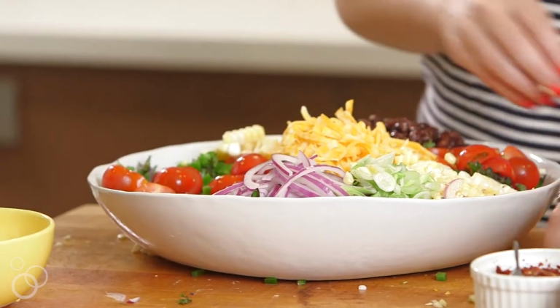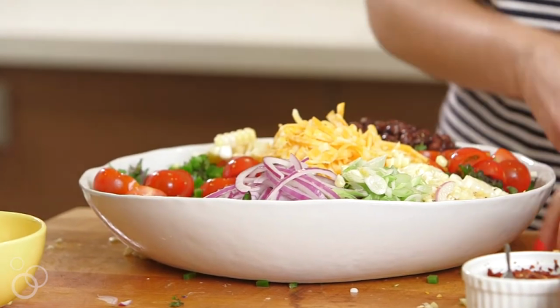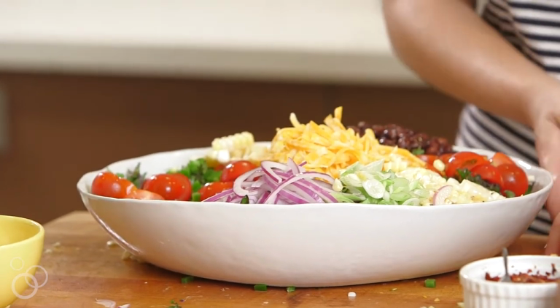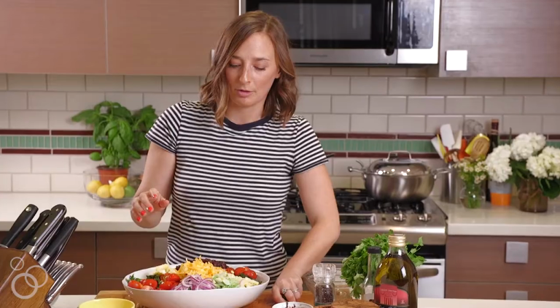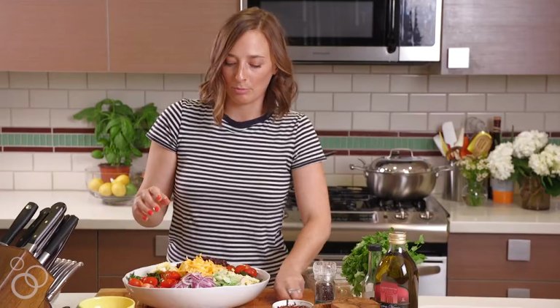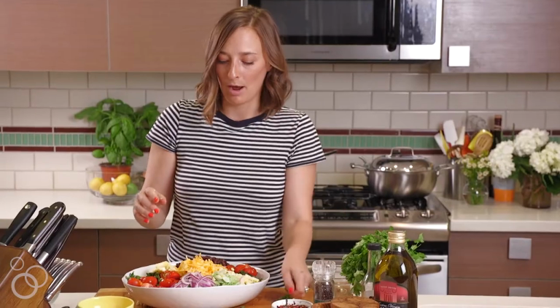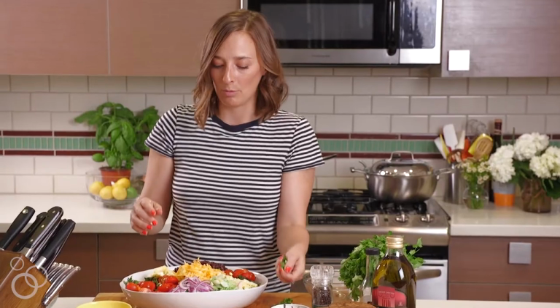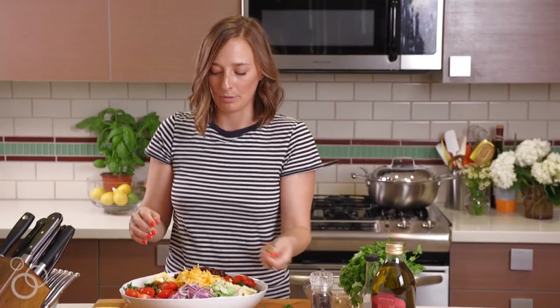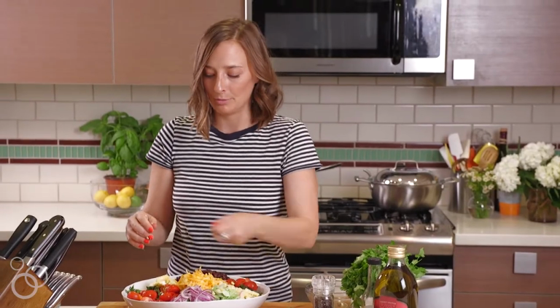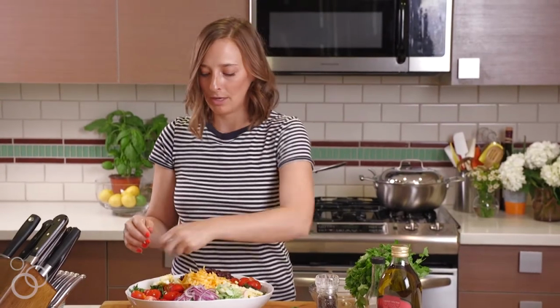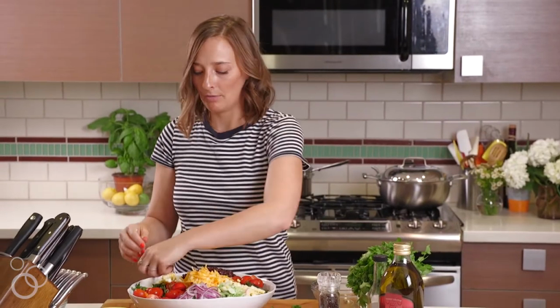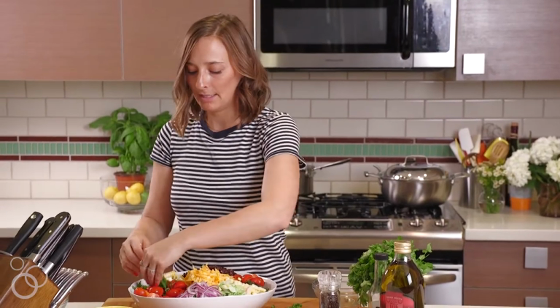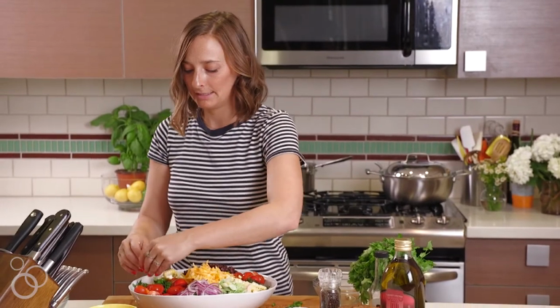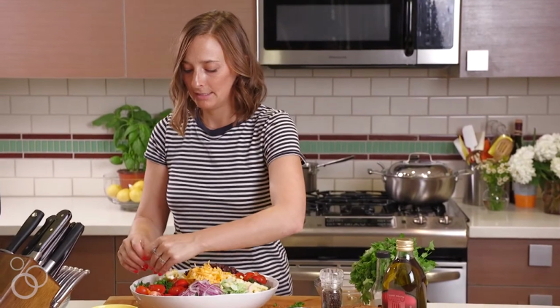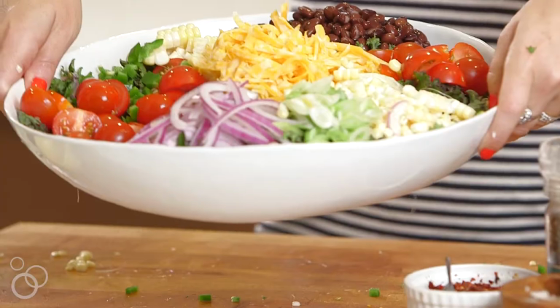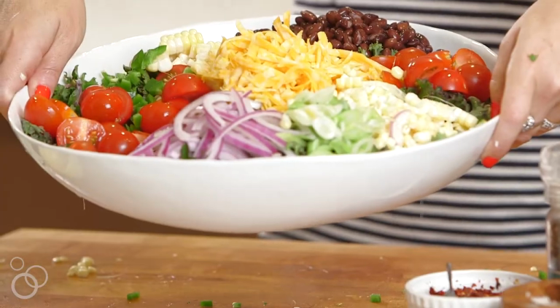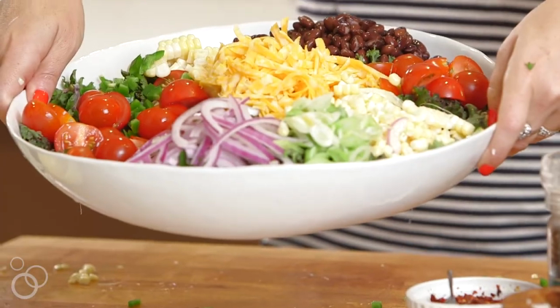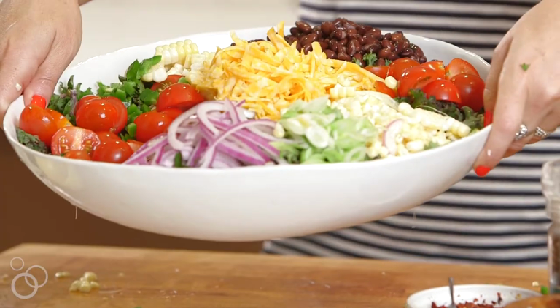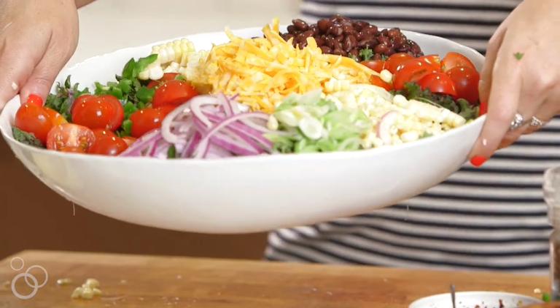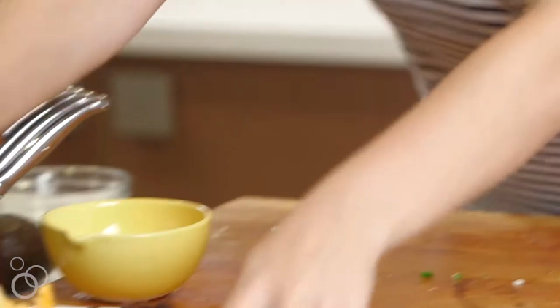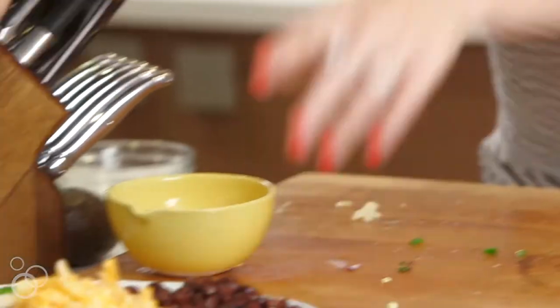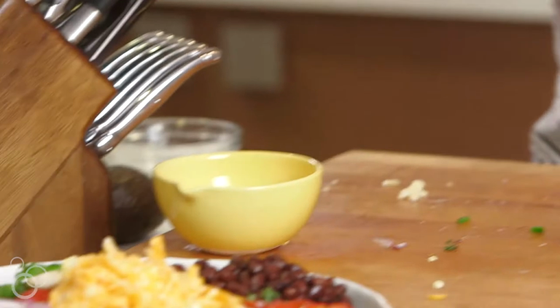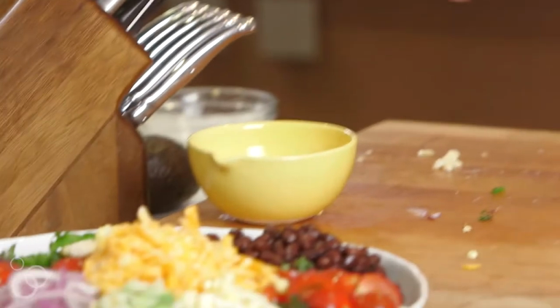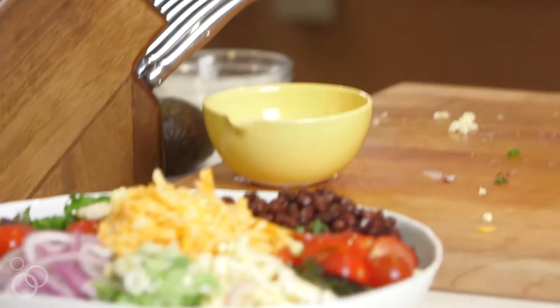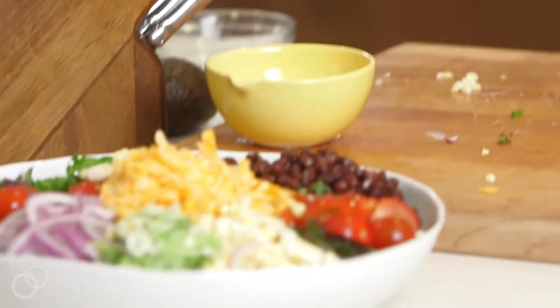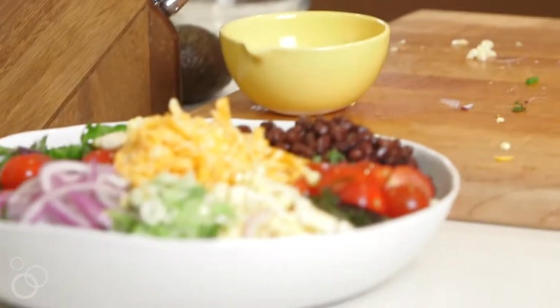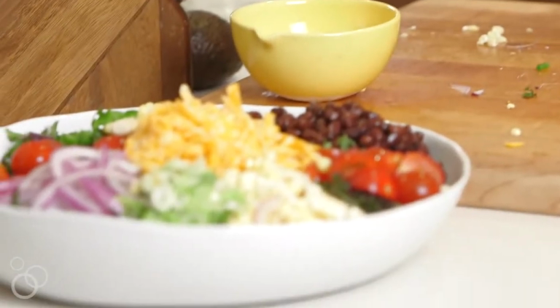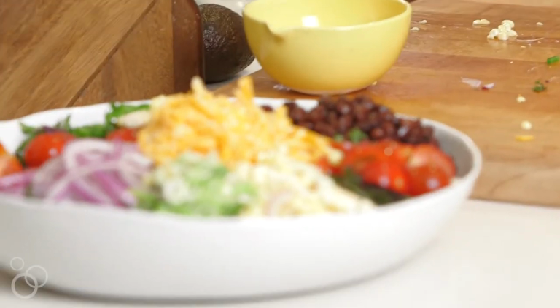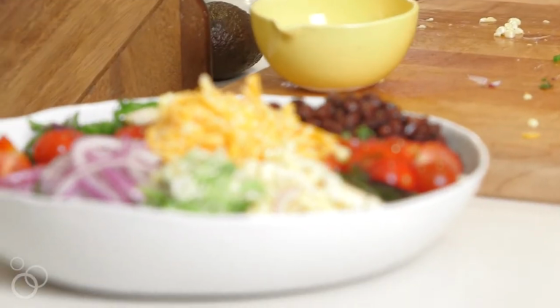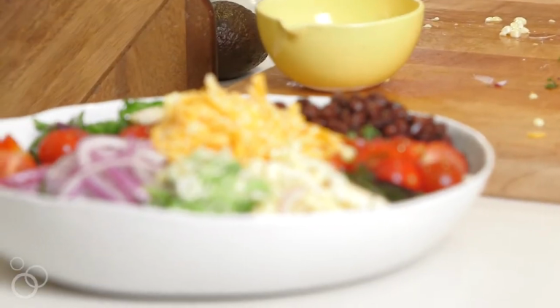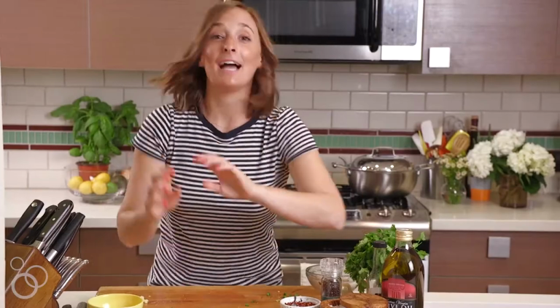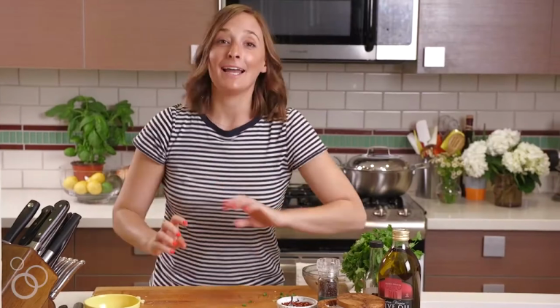We're gonna put avocado on too, but we'll wait till the end because you don't want the avocado to brown while we're doing everything else. So we'll put this off to the side and let's make a cilantro vinaigrette.